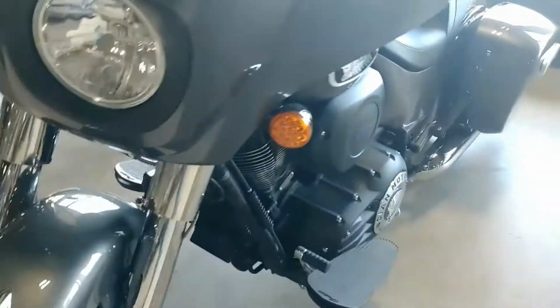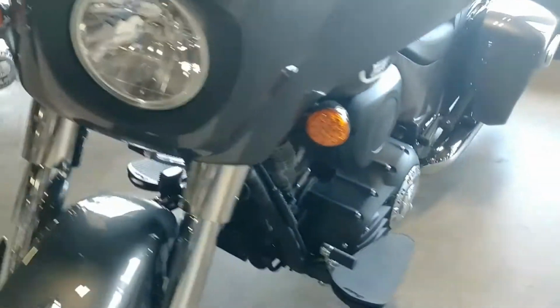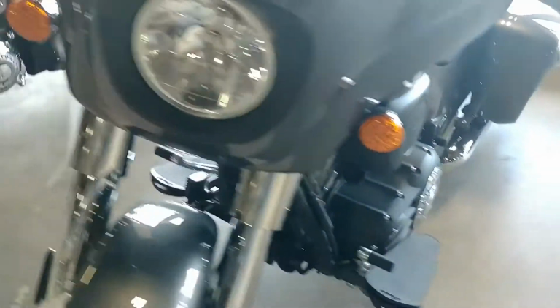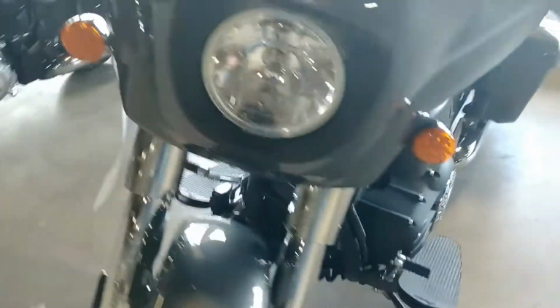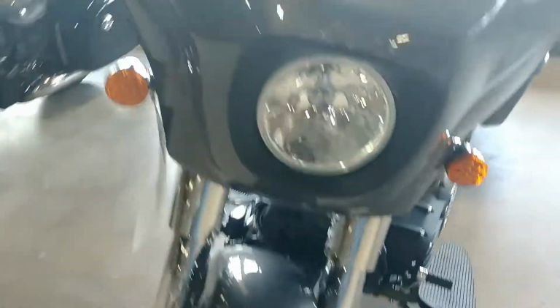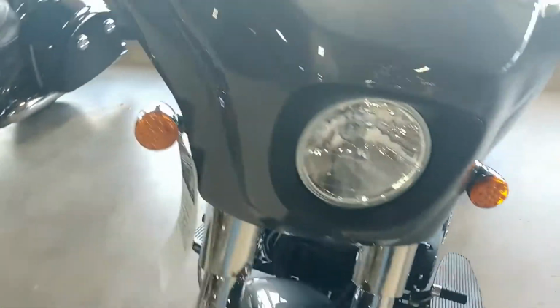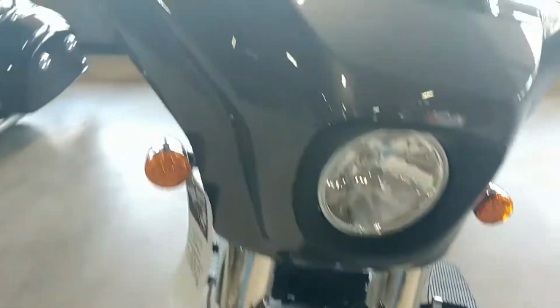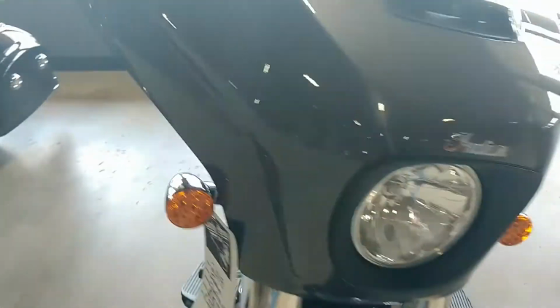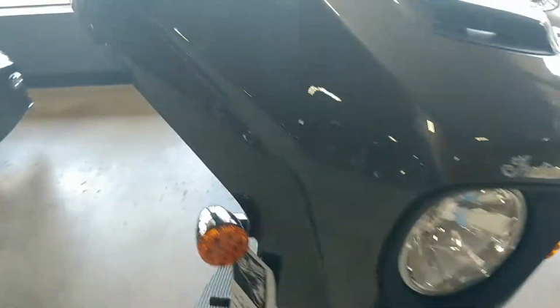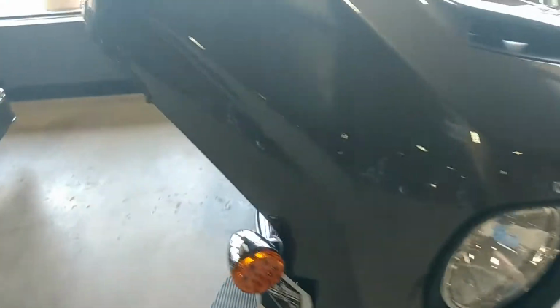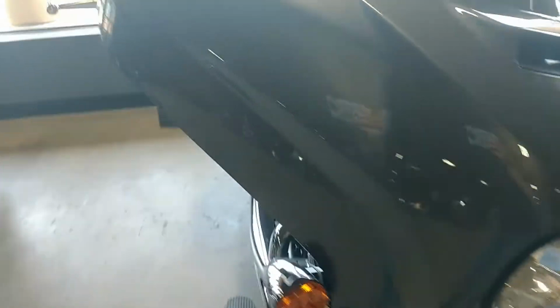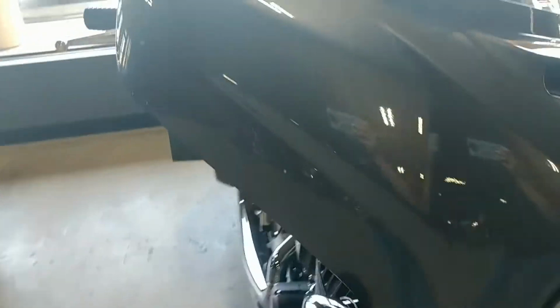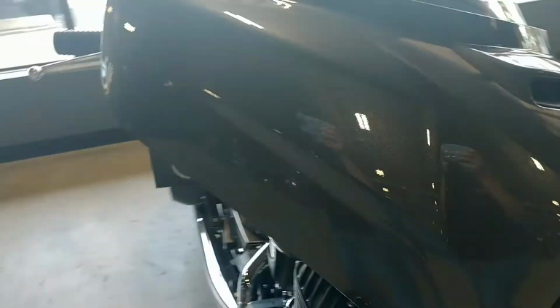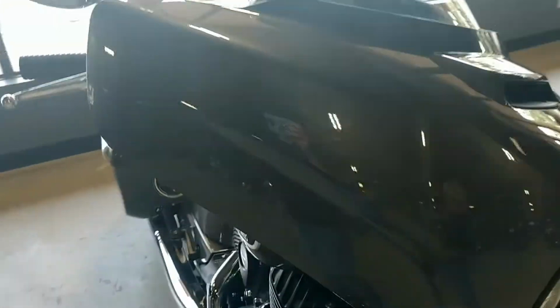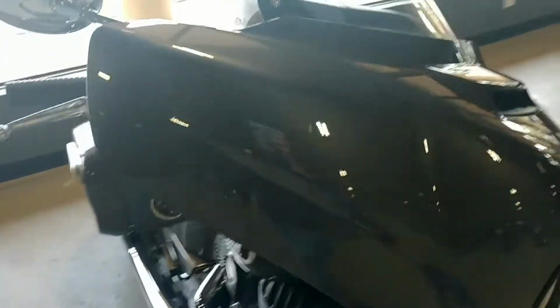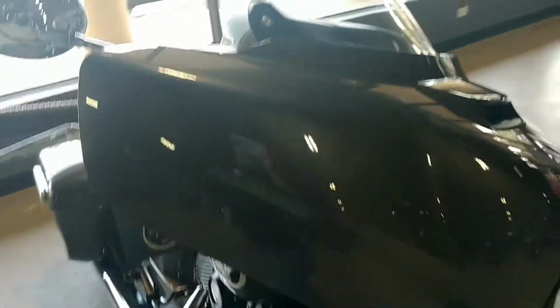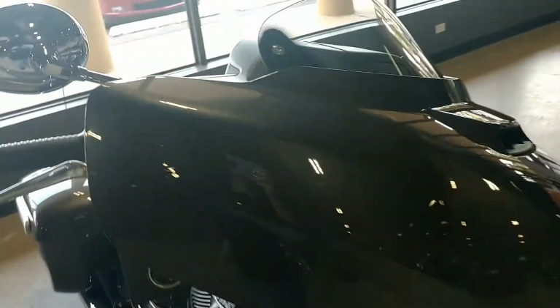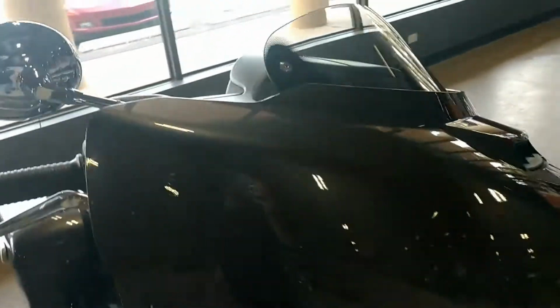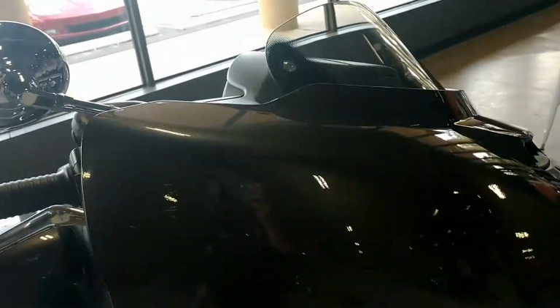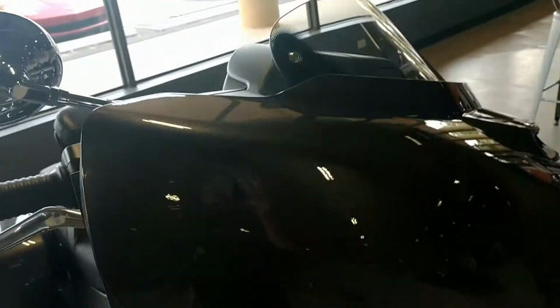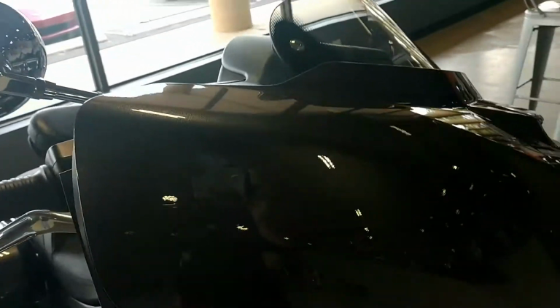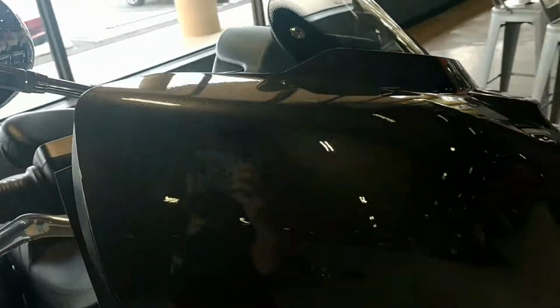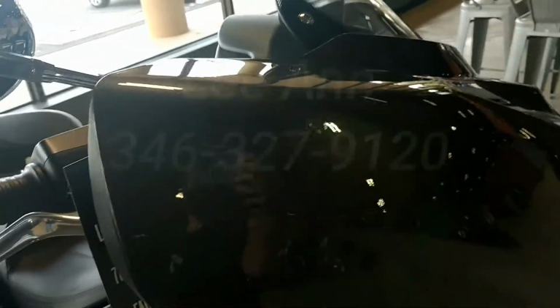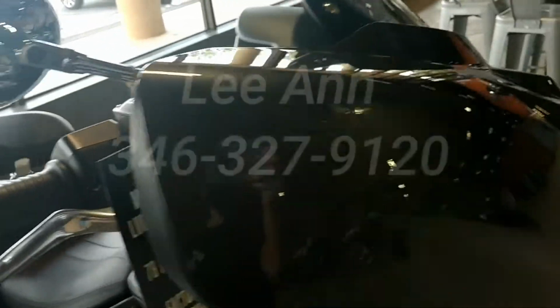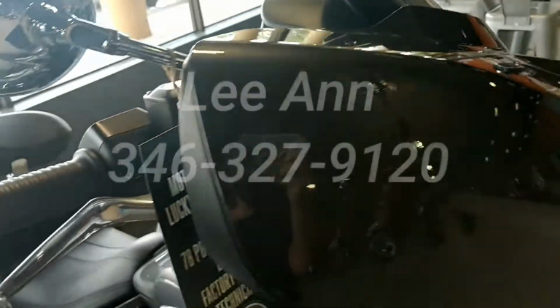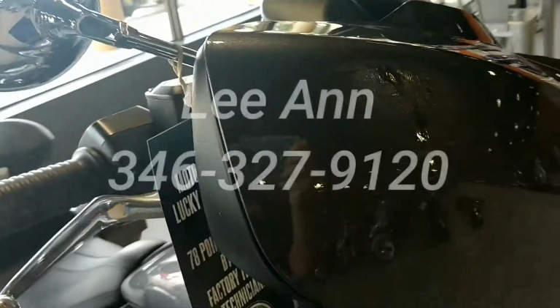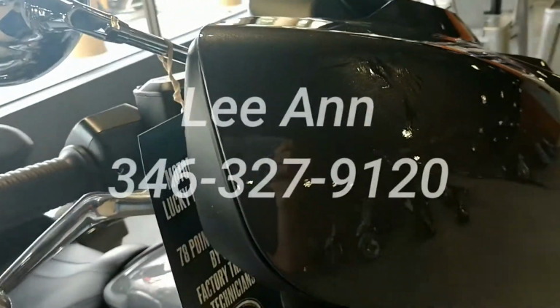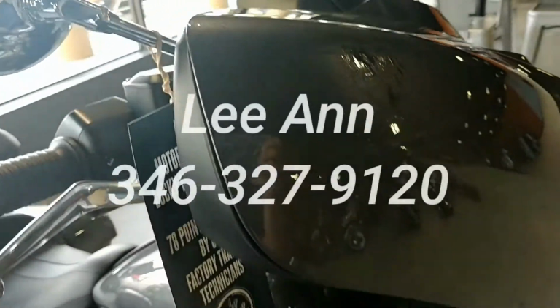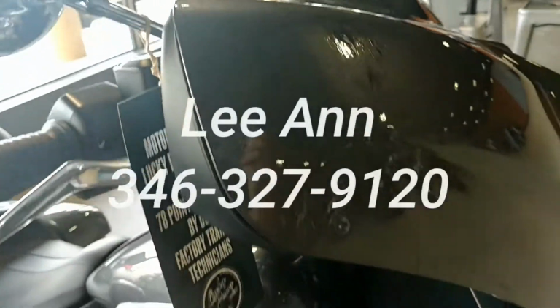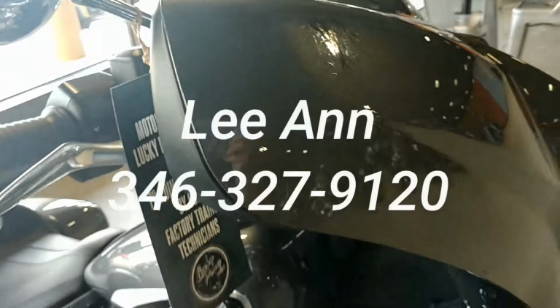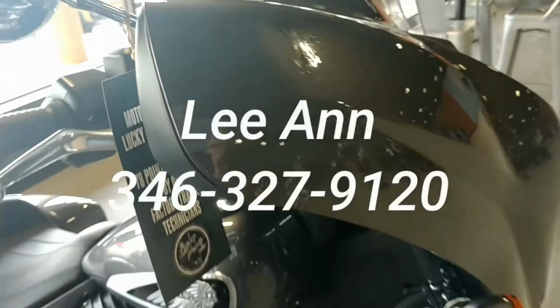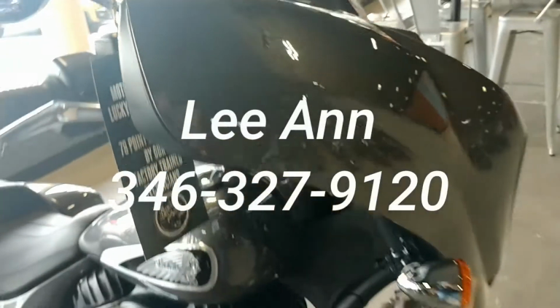Leanne at Lucky Penny Cycles. Give us a call at 346-327-9120.